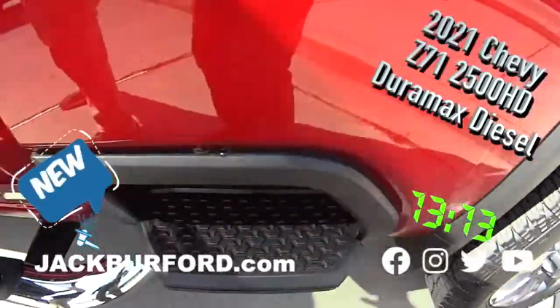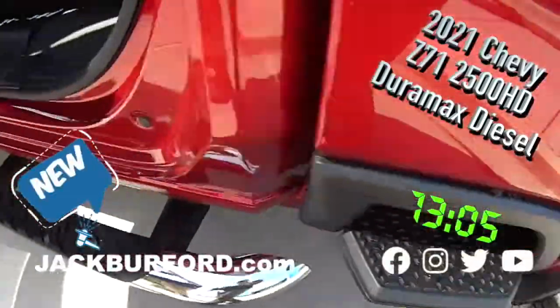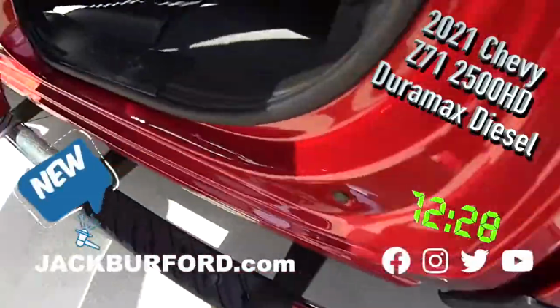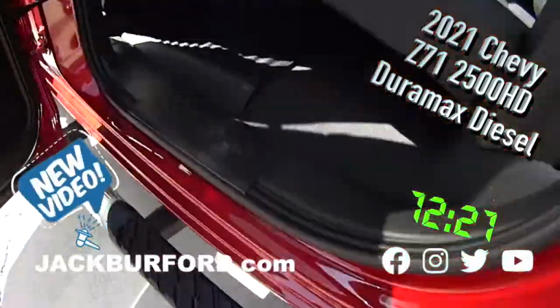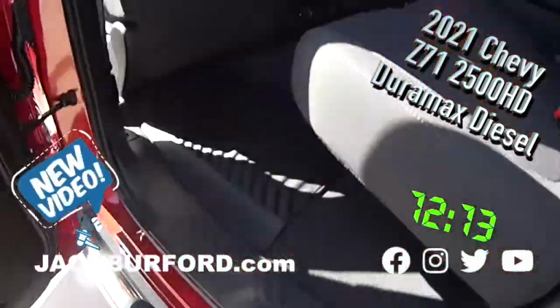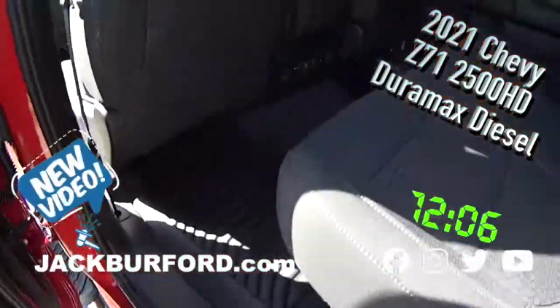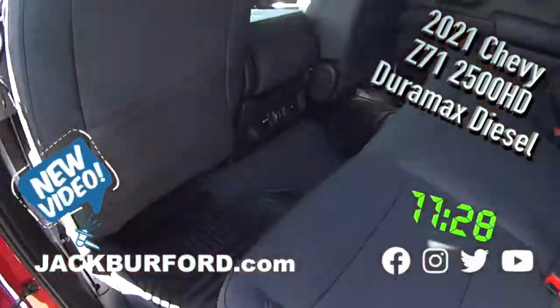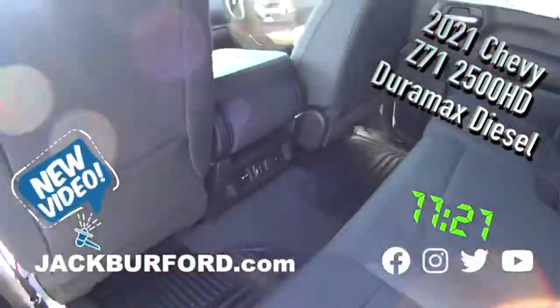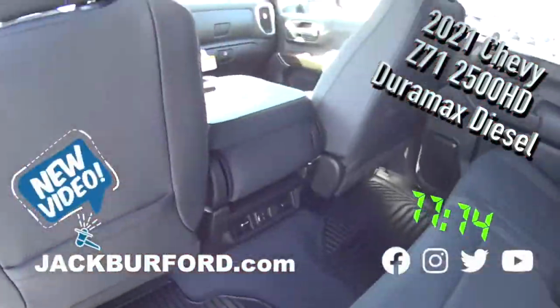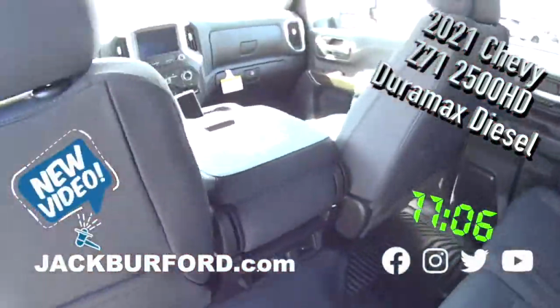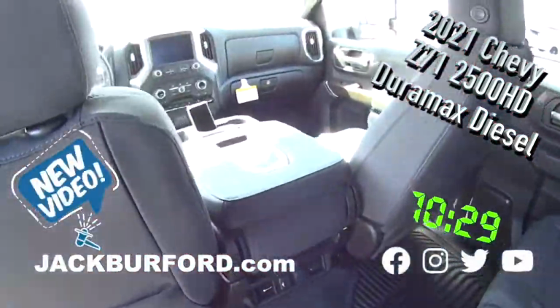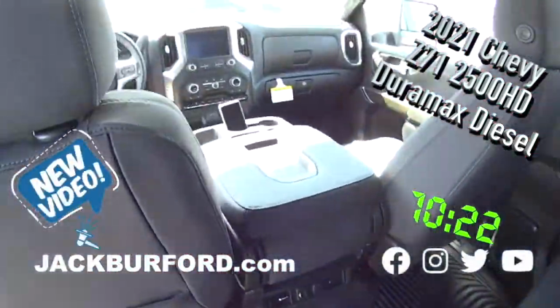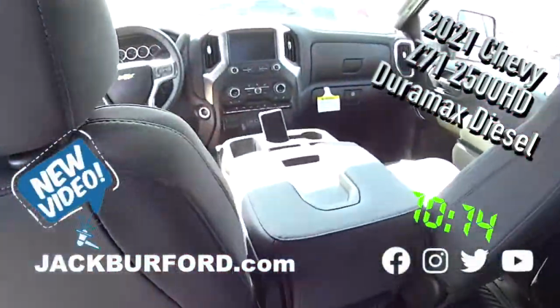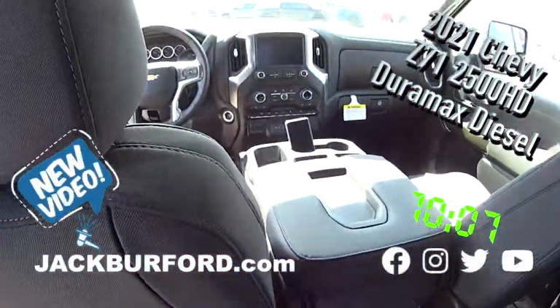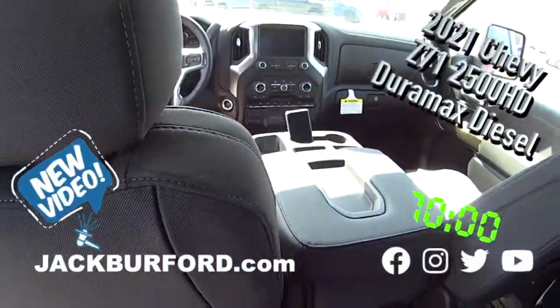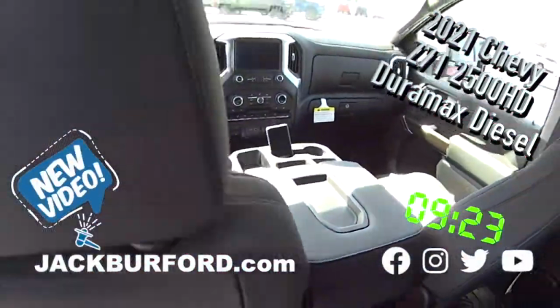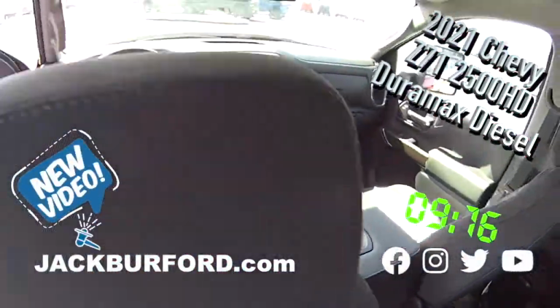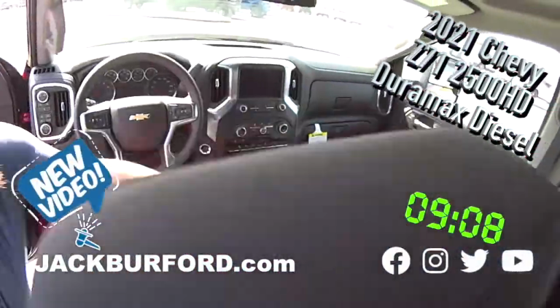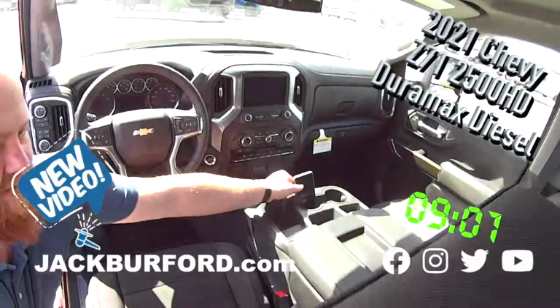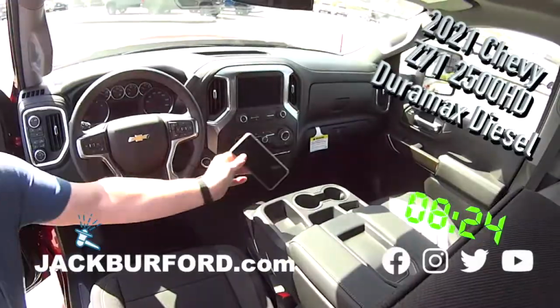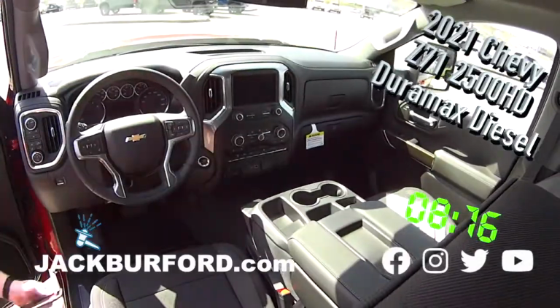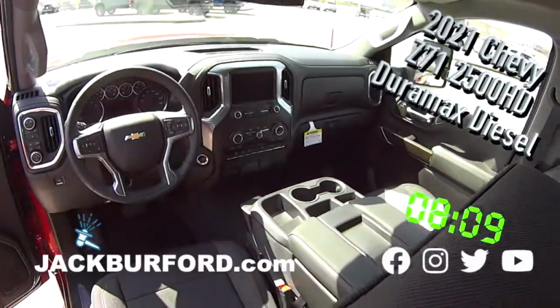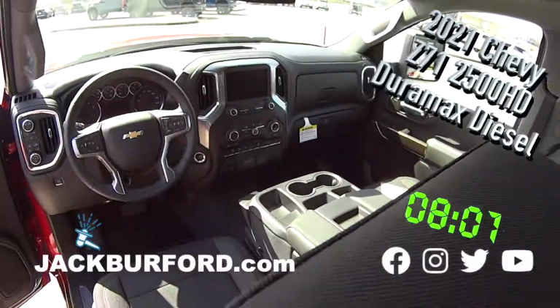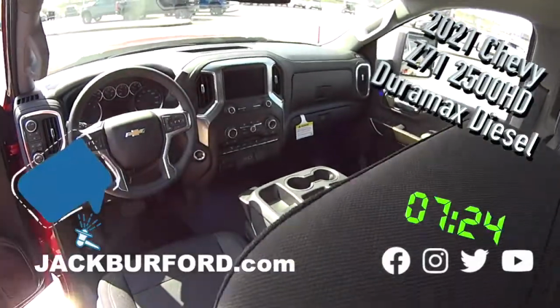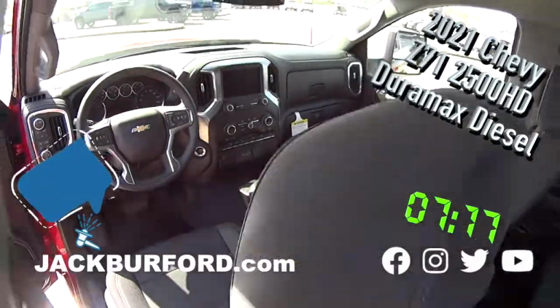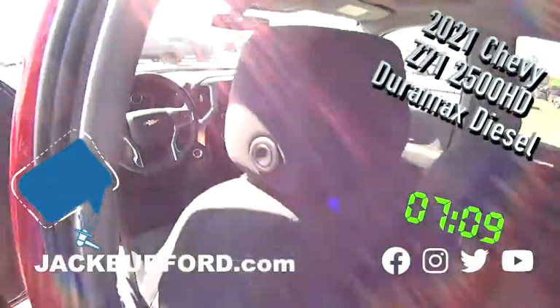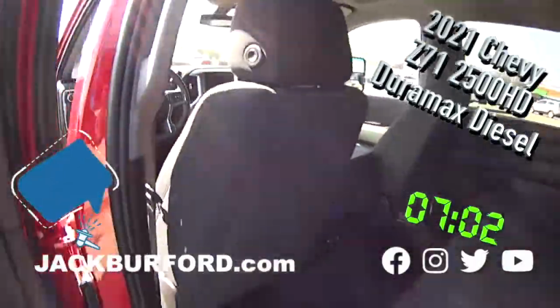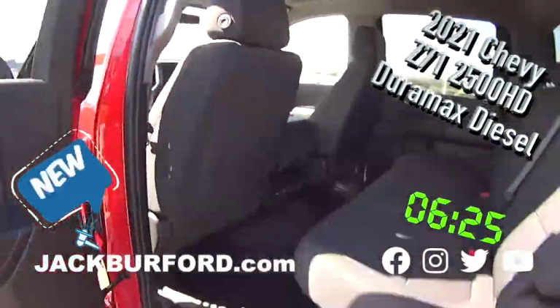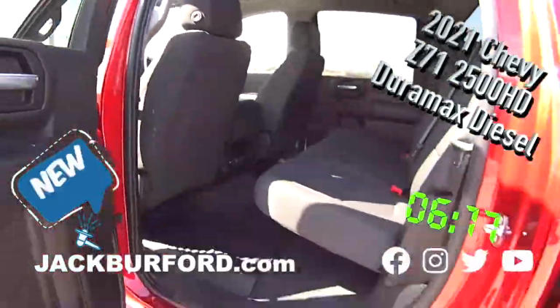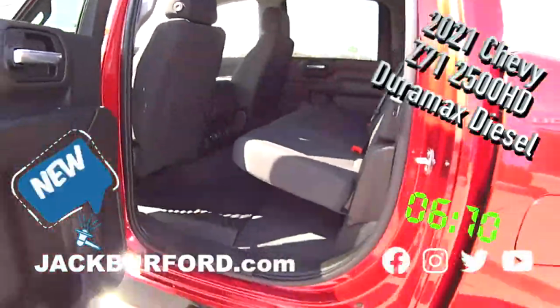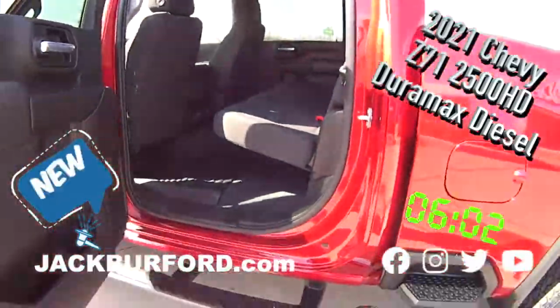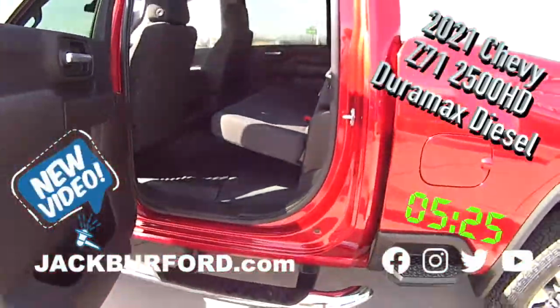Look at all the room in the back seat — holy smokes. Of course it's got a power seat up here in the front. Nice. It's all about the steering wheel, four-wheel drive. Very nice.